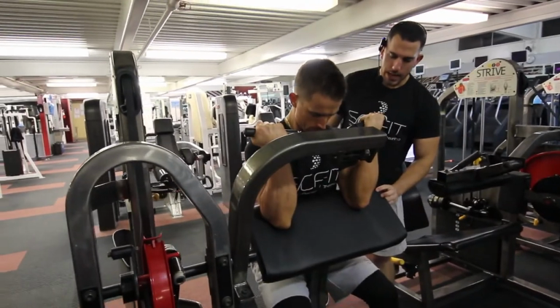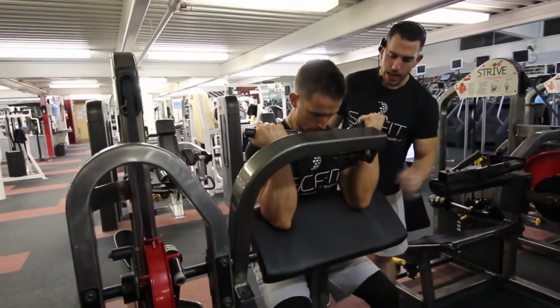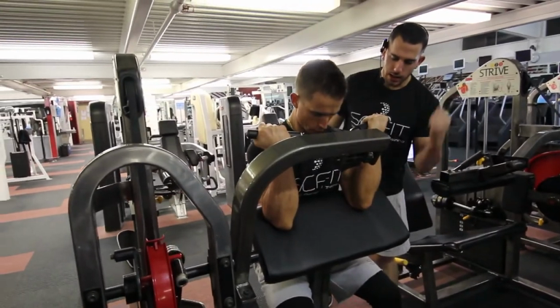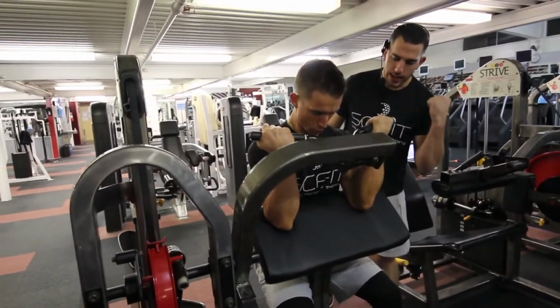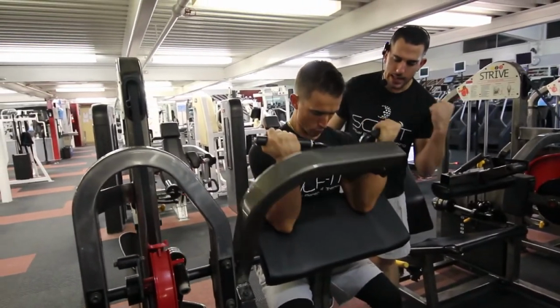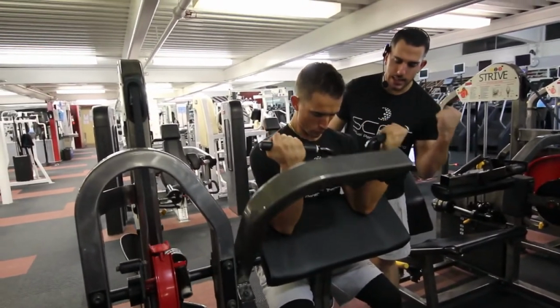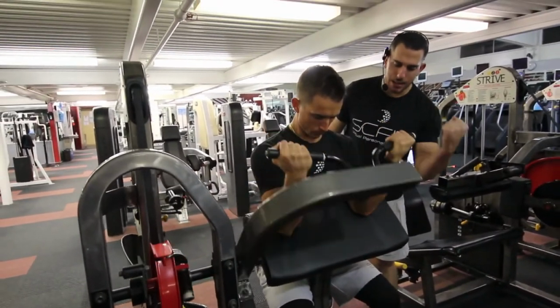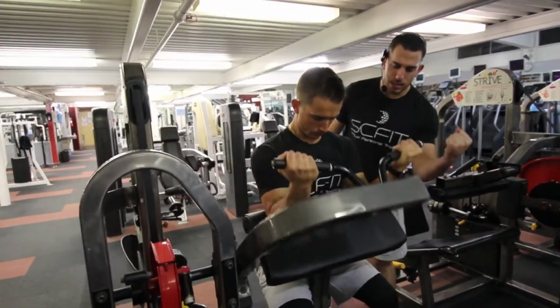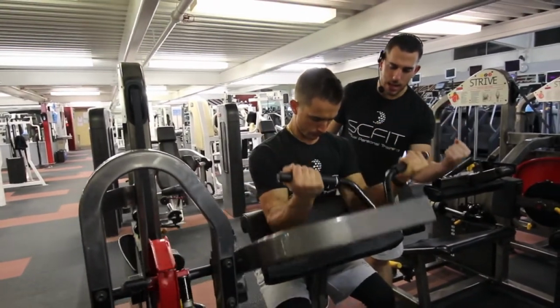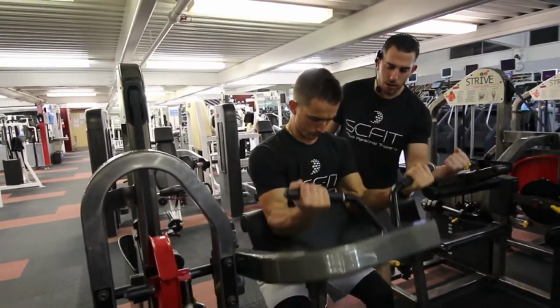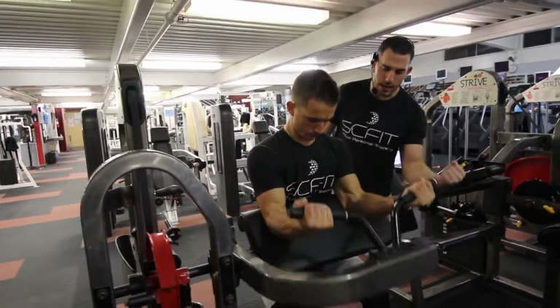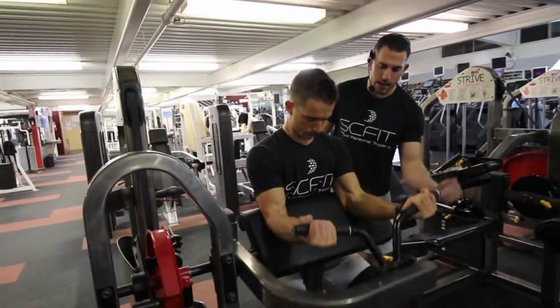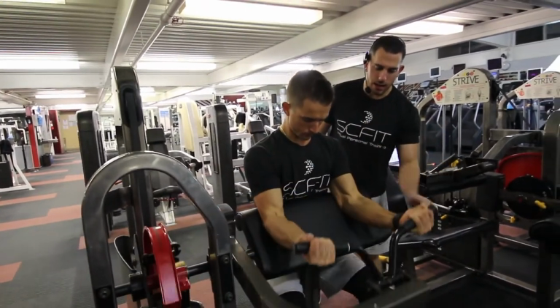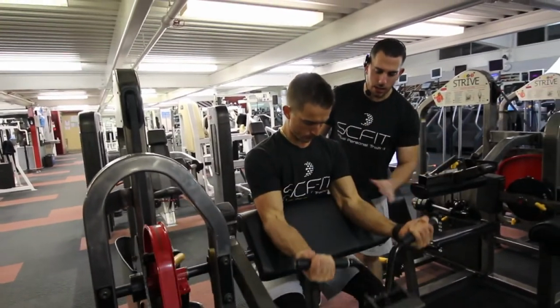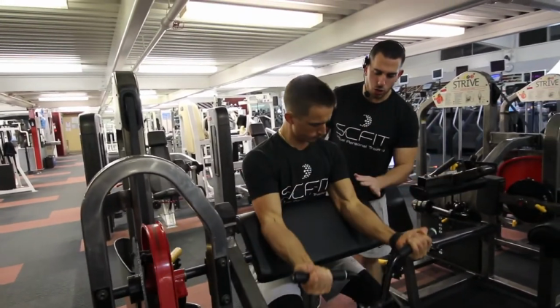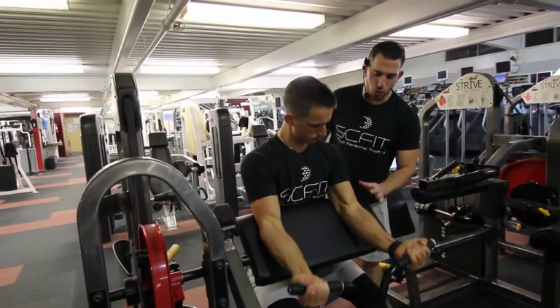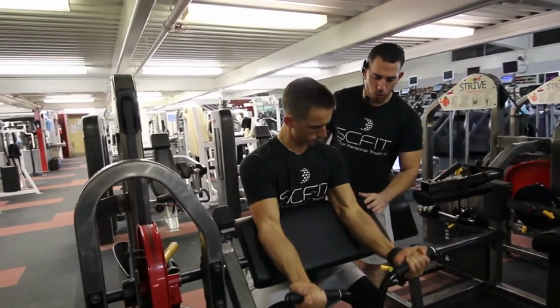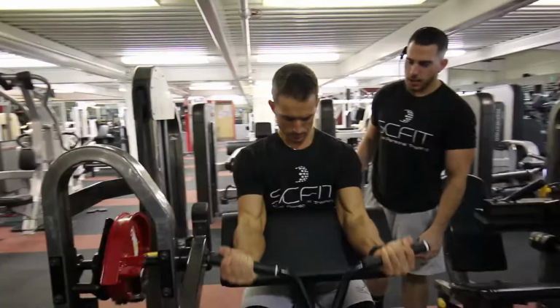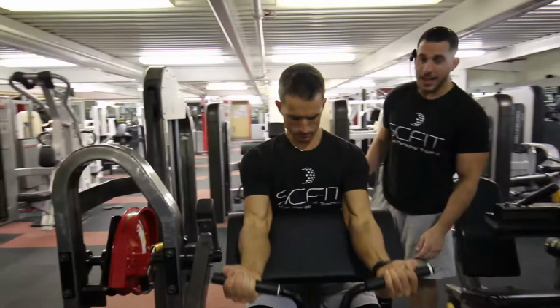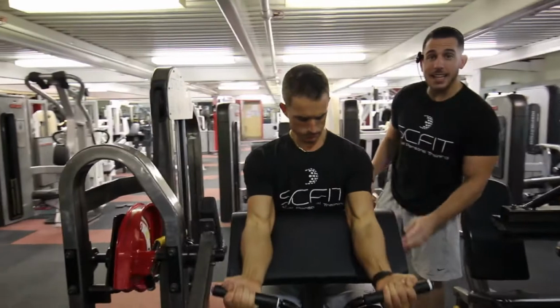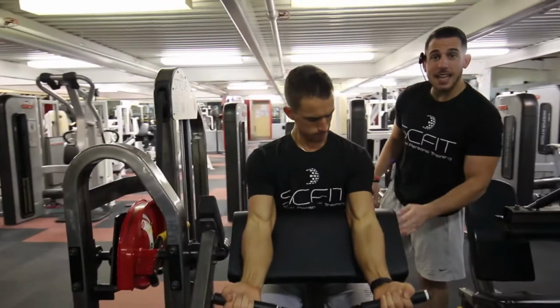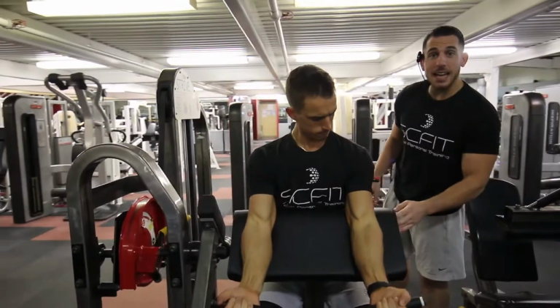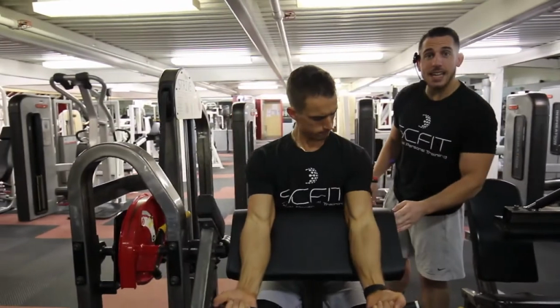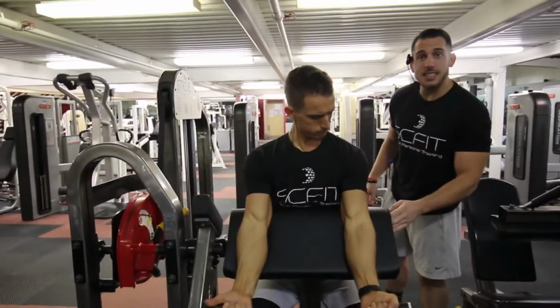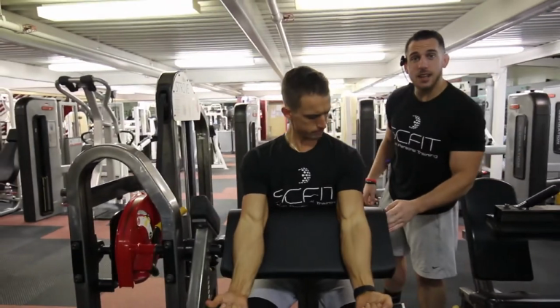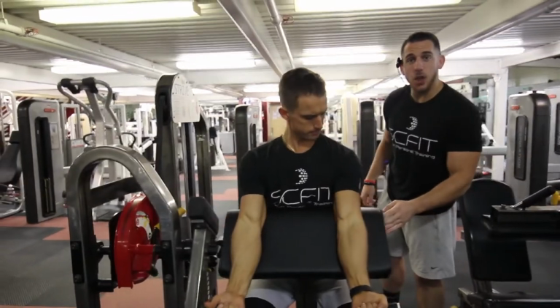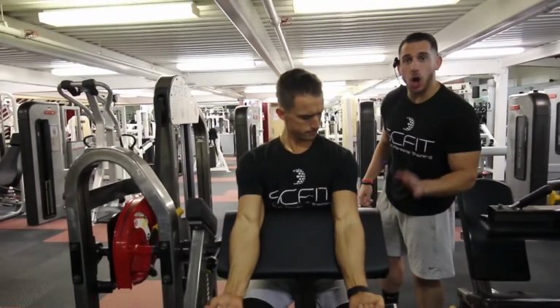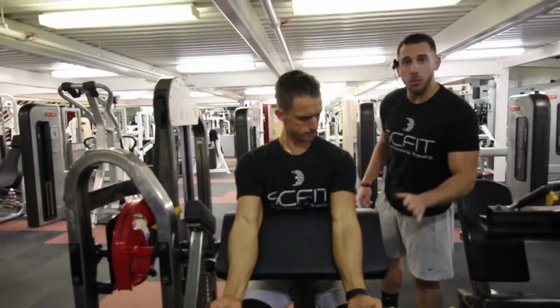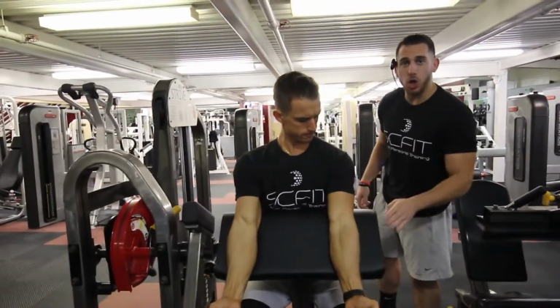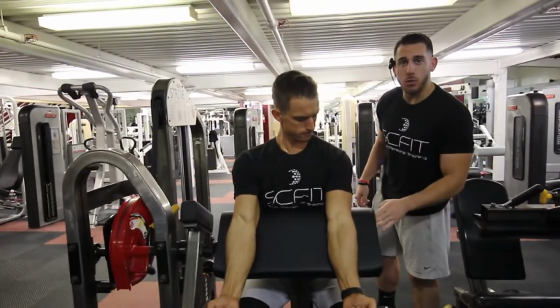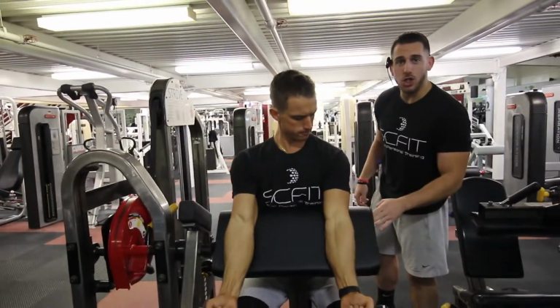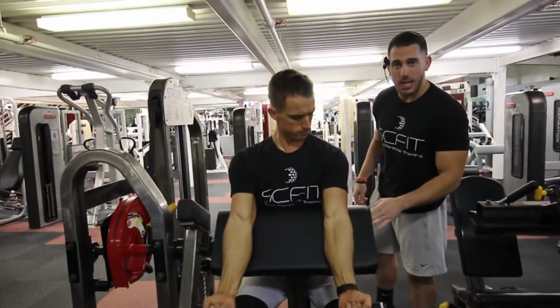Inhaling as he comes down, again in a controlled manner. And that is the arm curl machine.